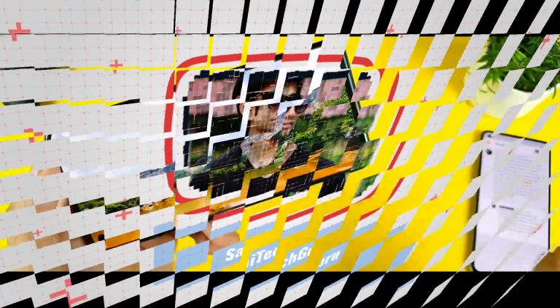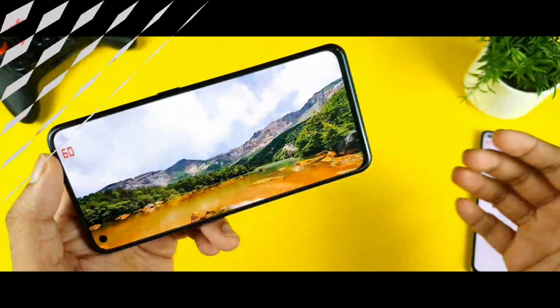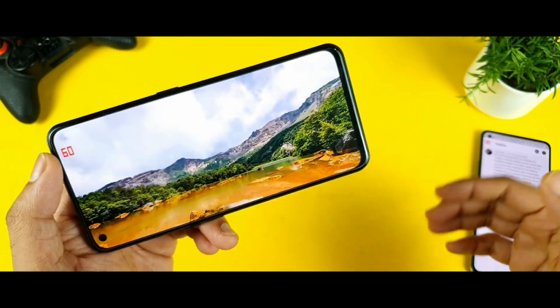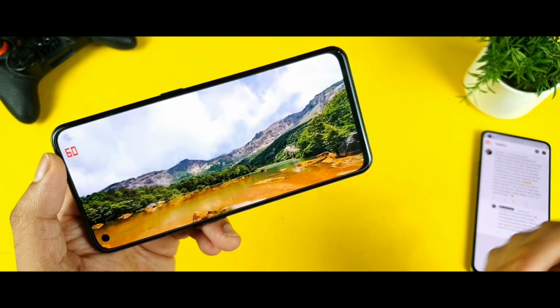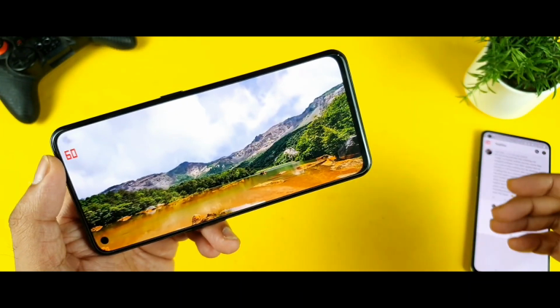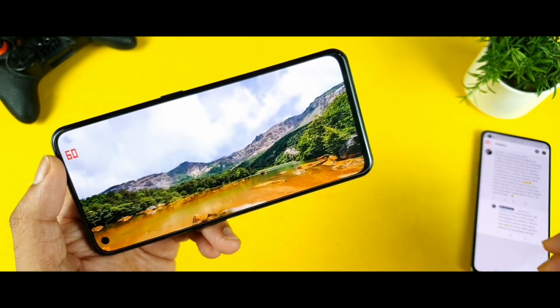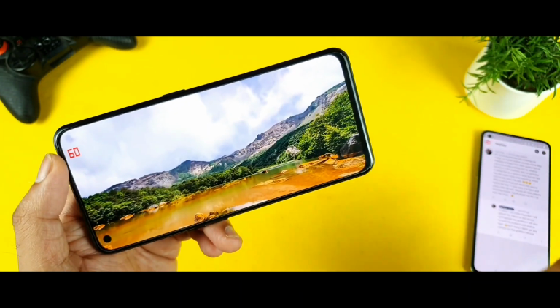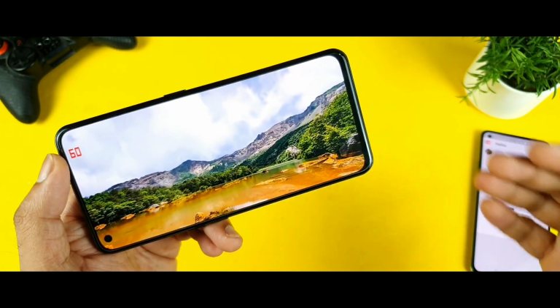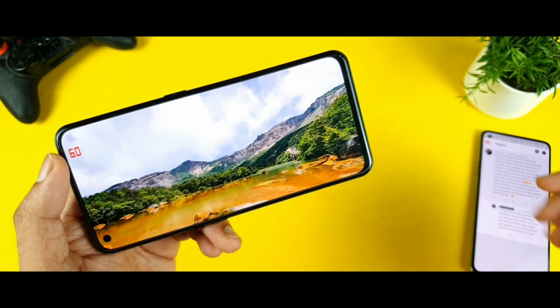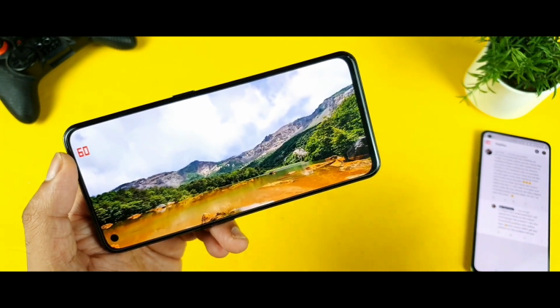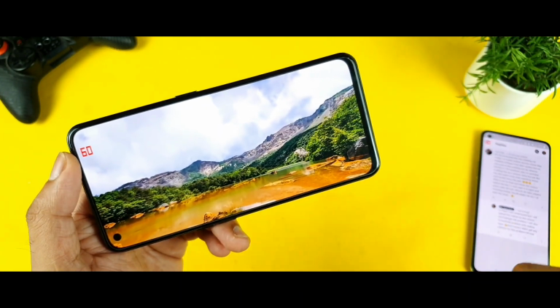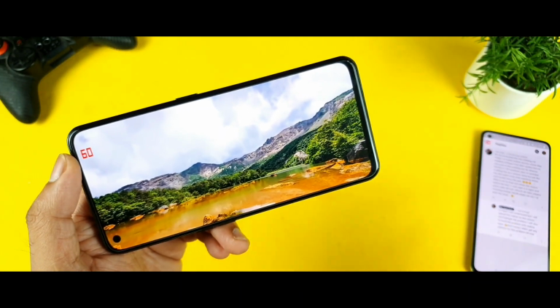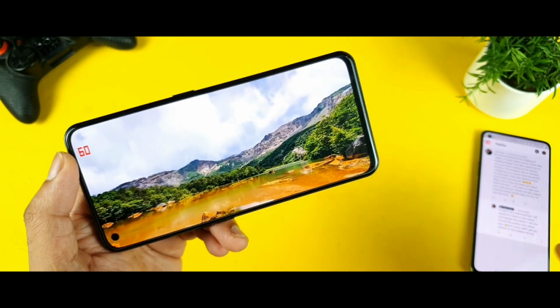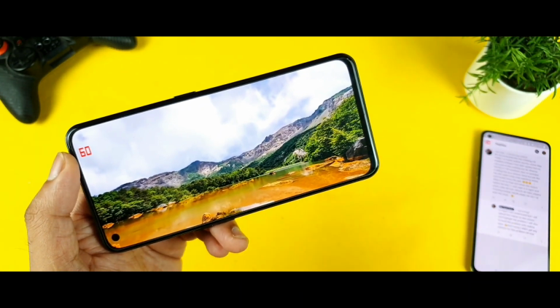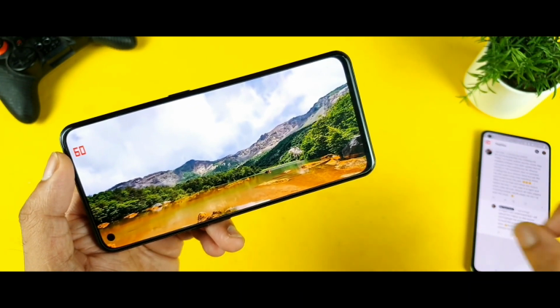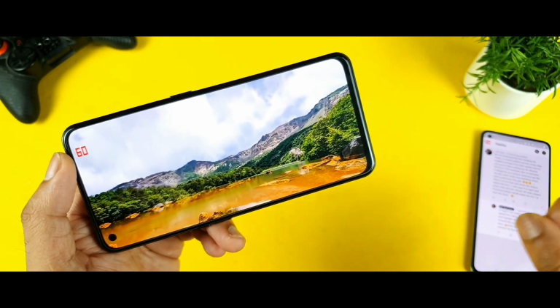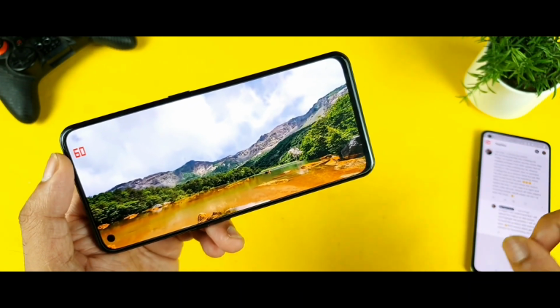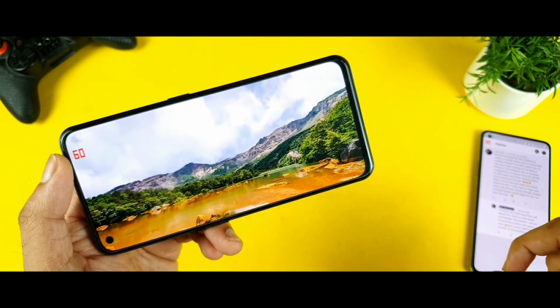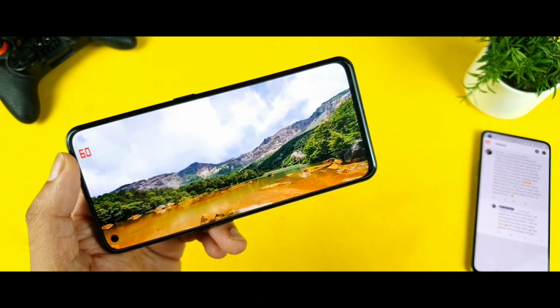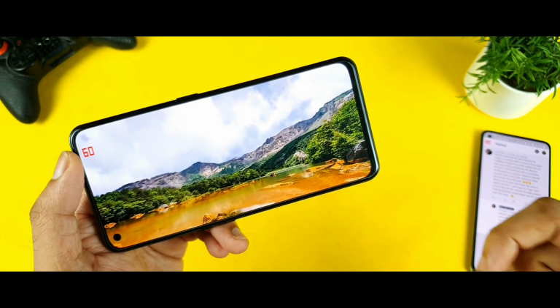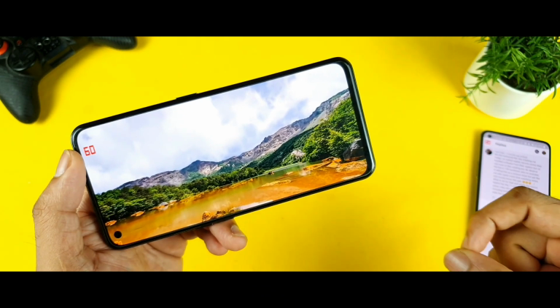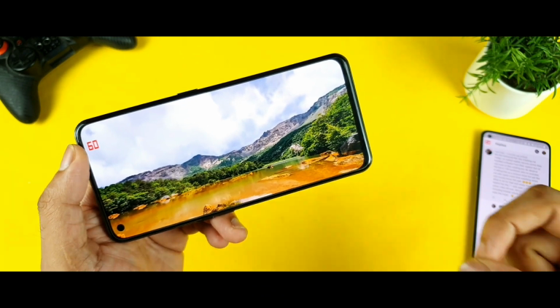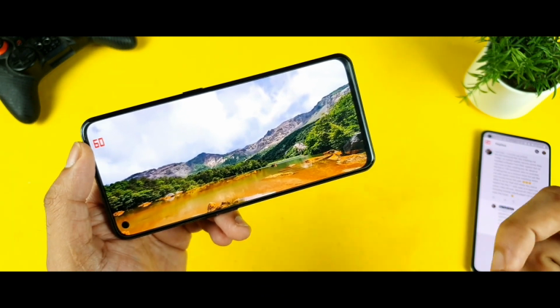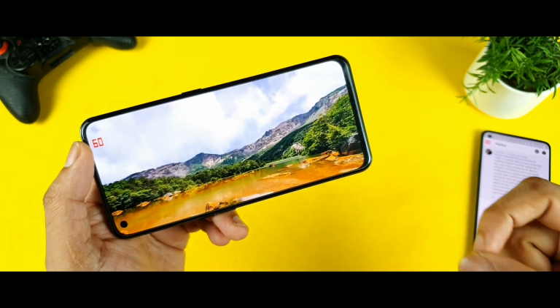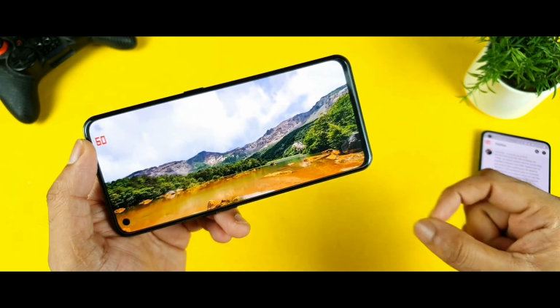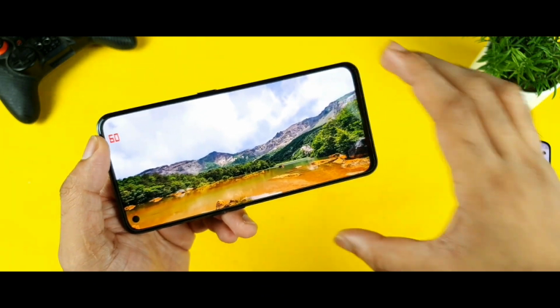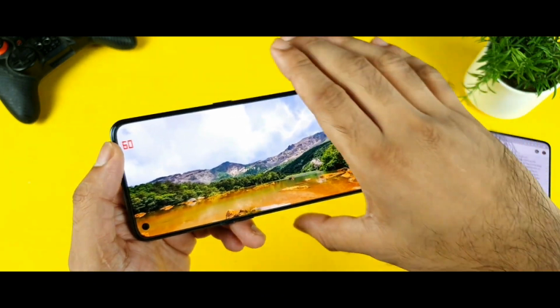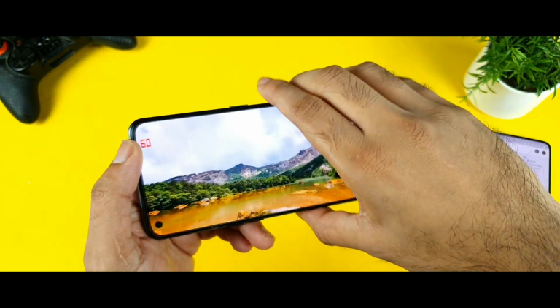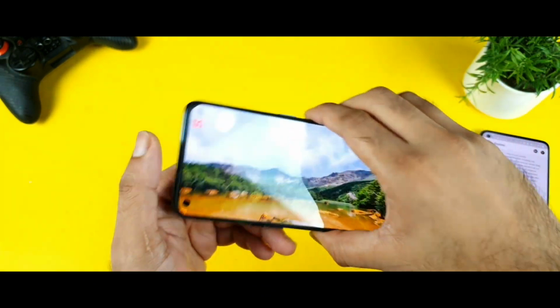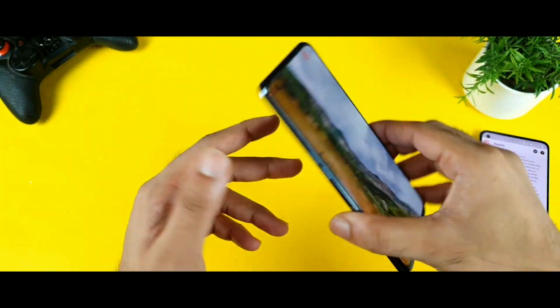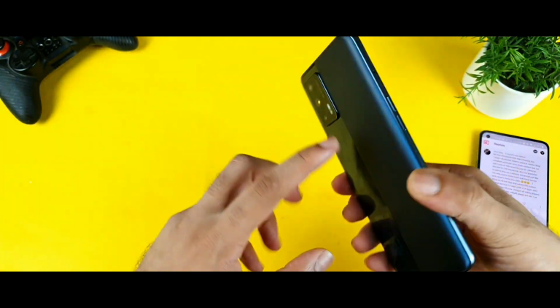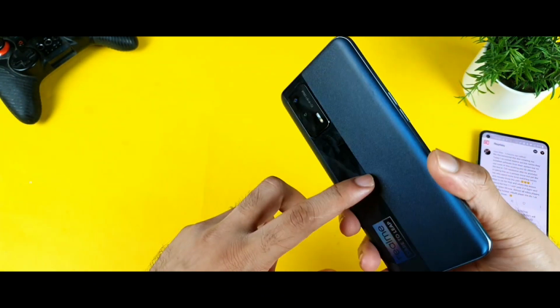Hello everyone. Hi, I am Sahityan. Welcome back to channel Sahityan. Today we will try to talk about the thin line issue which is going on in the Realme X7 Max device.